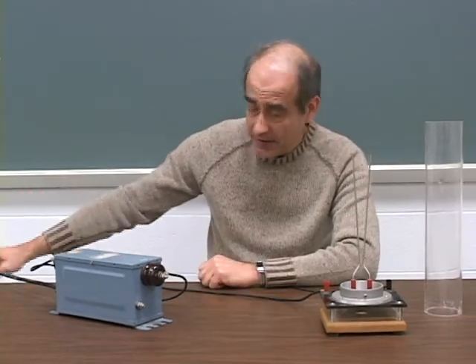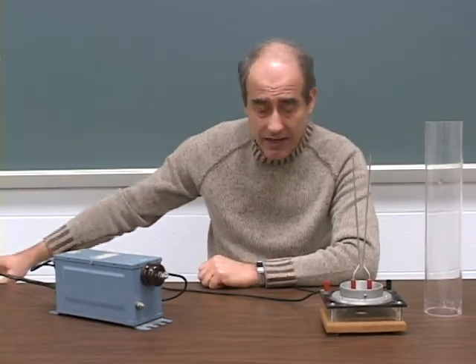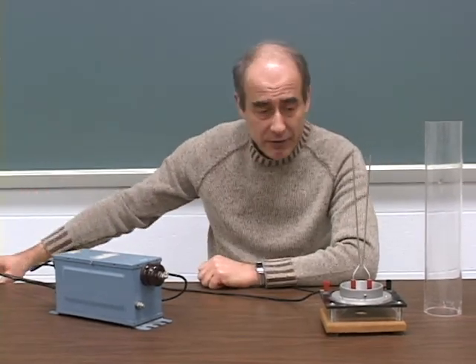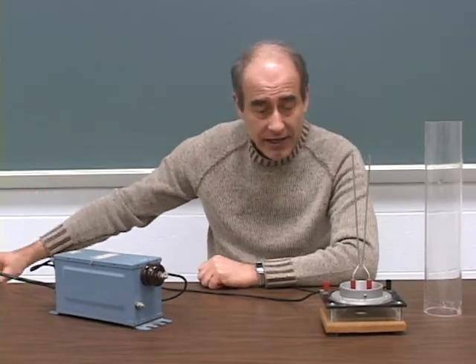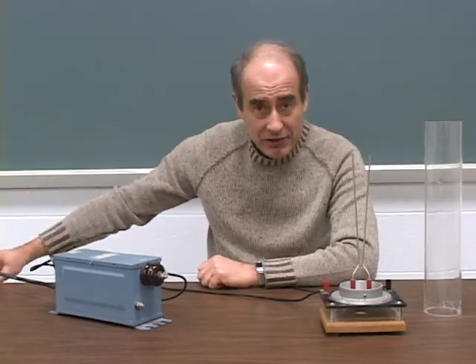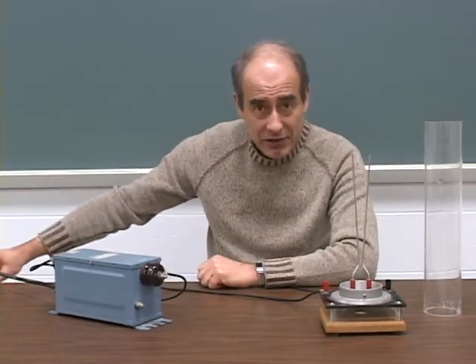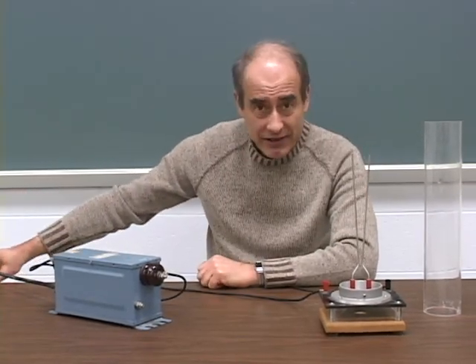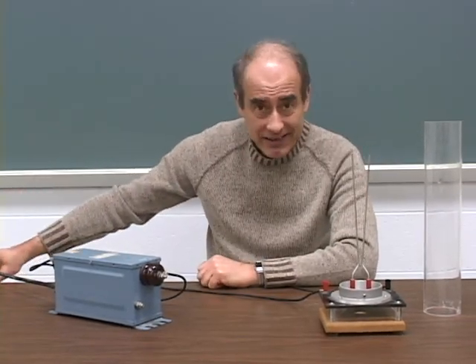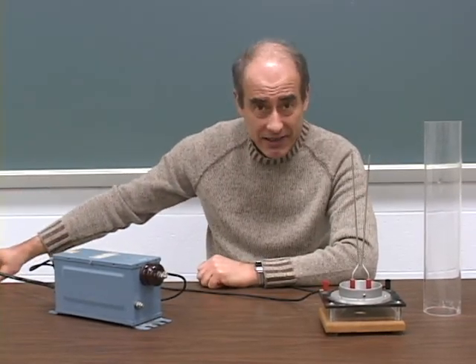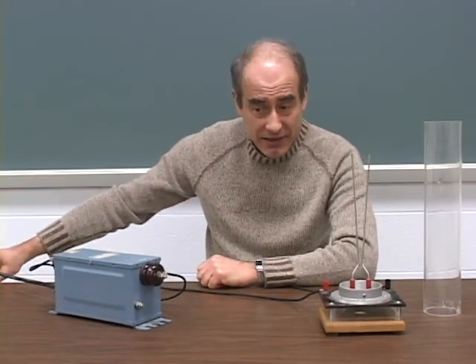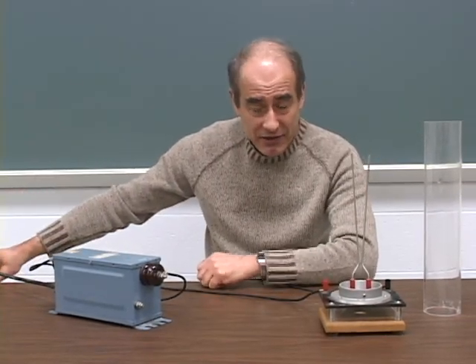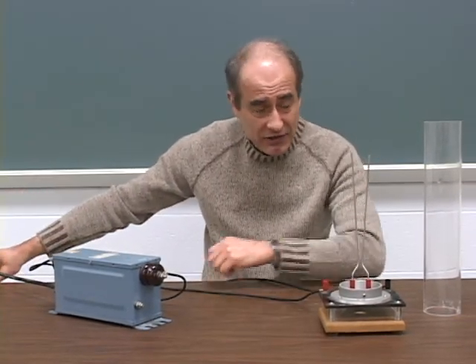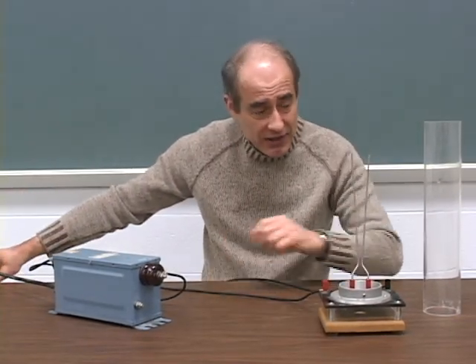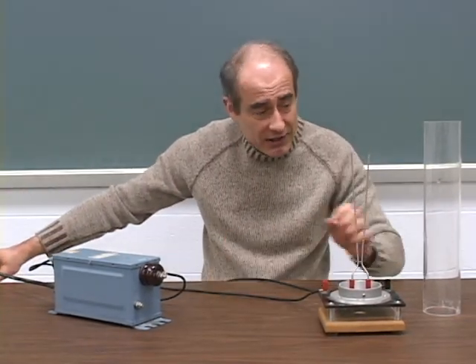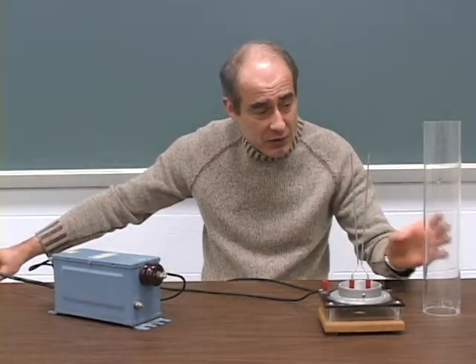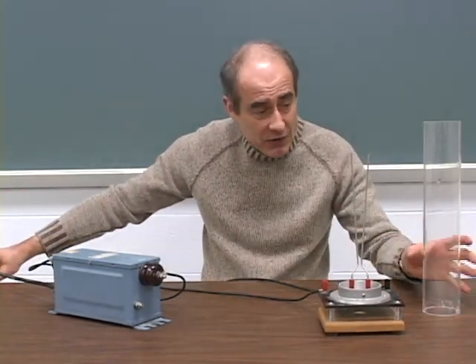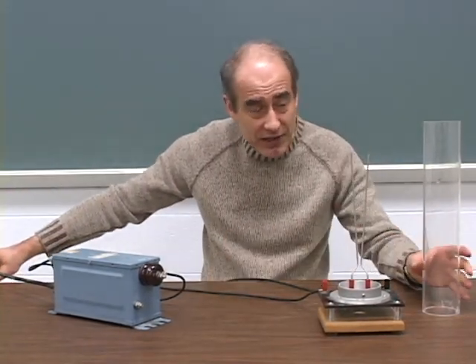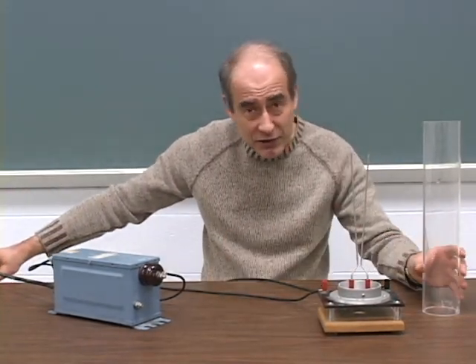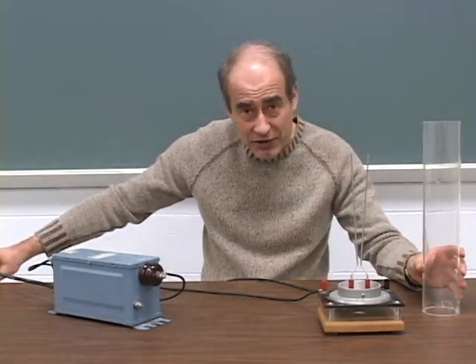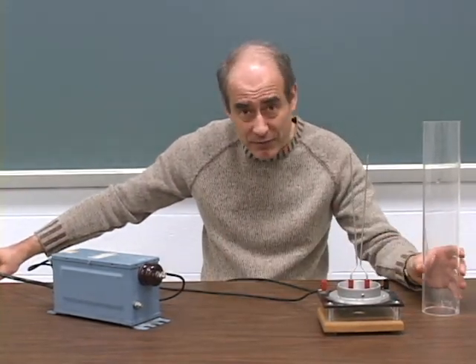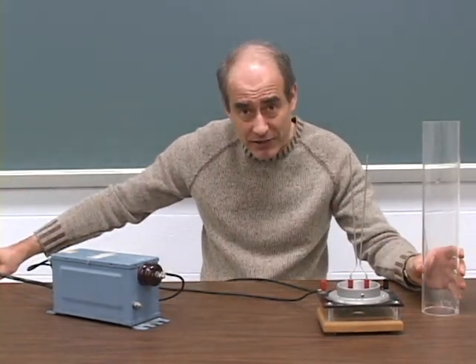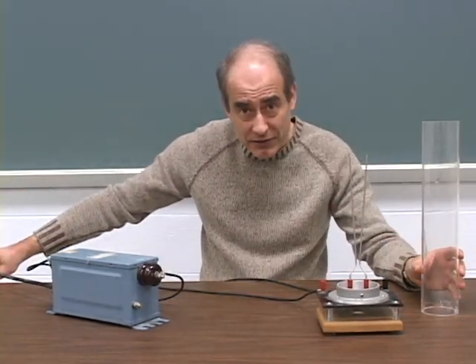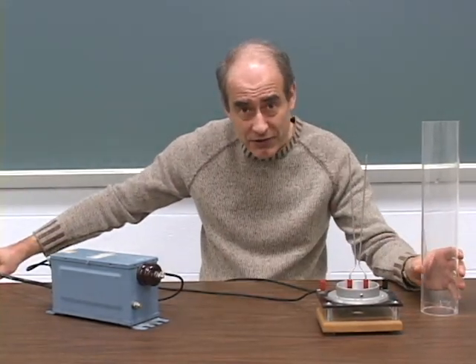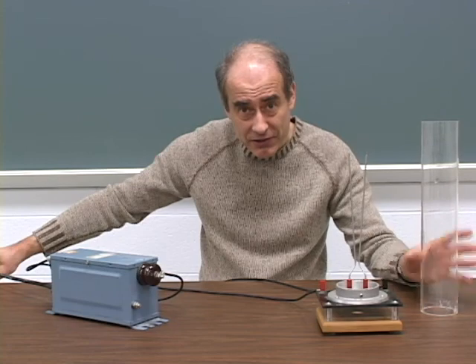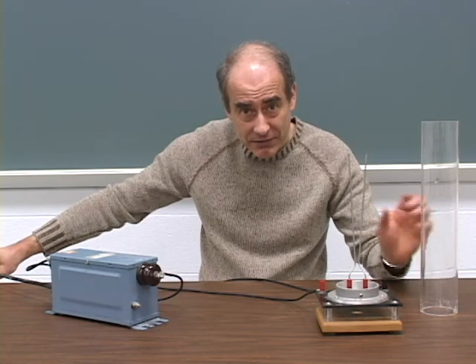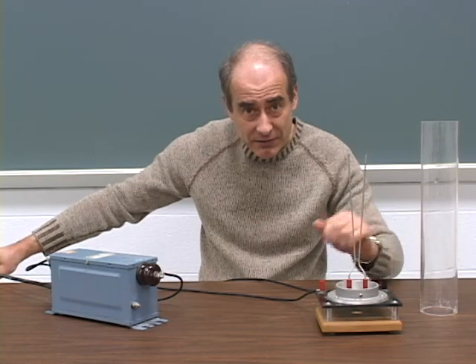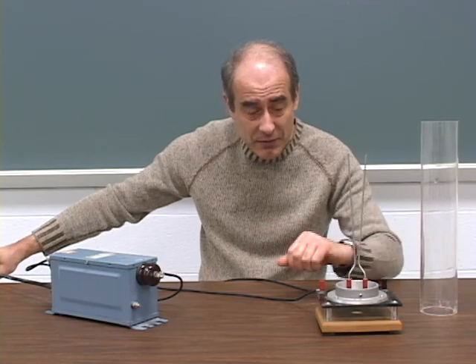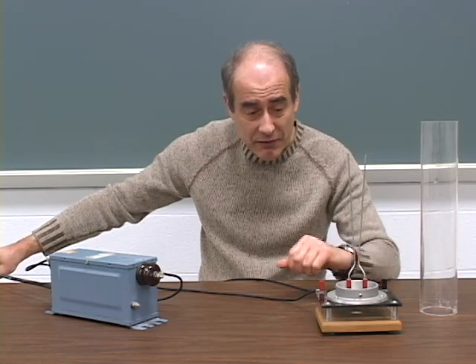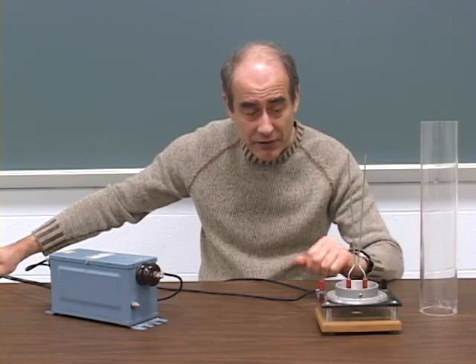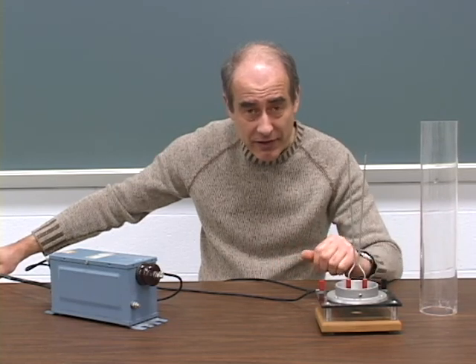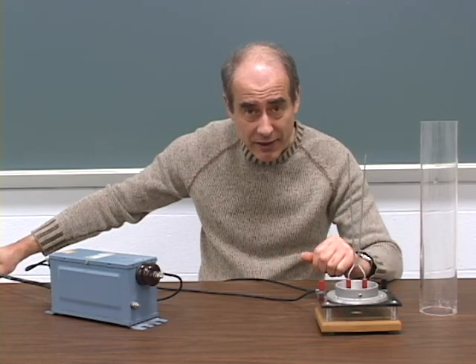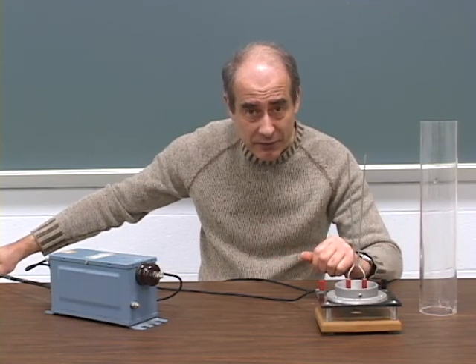I will now start this again without using the protective shield, but be very, very careful.